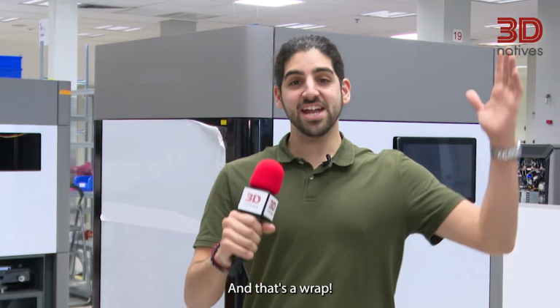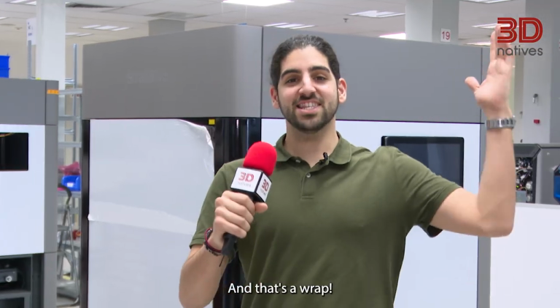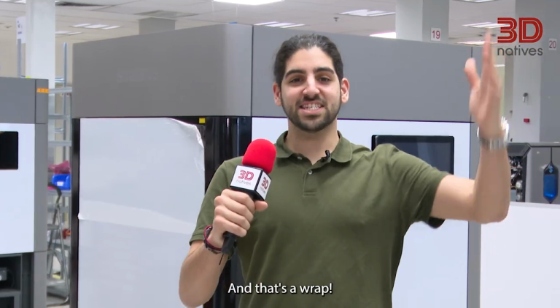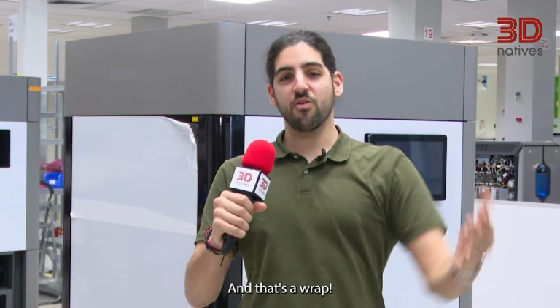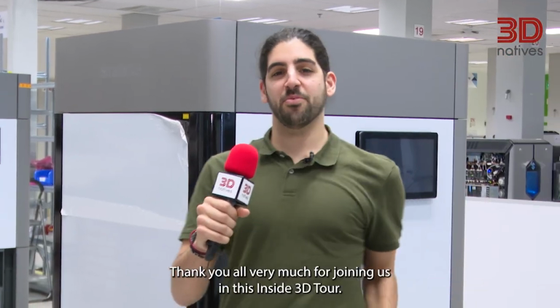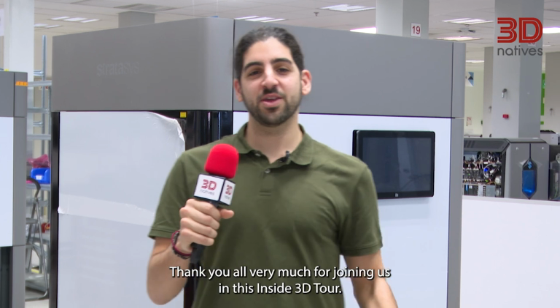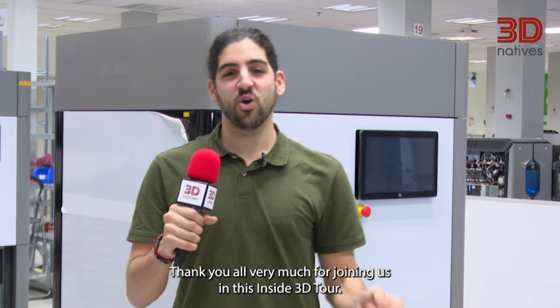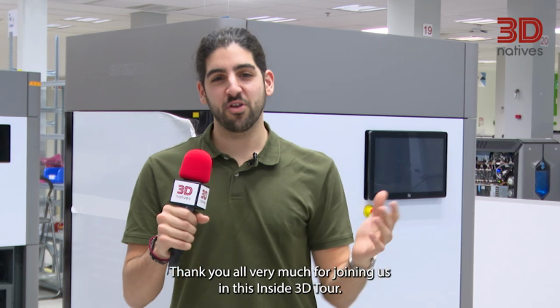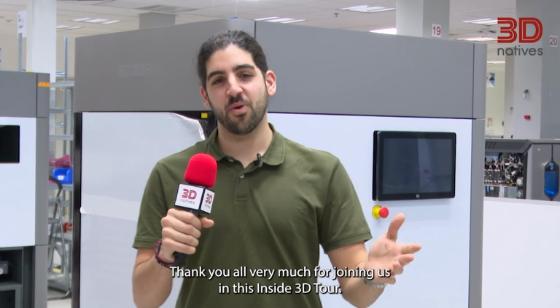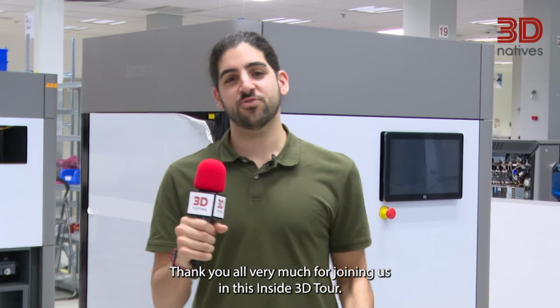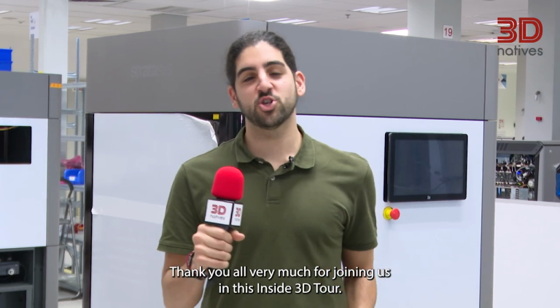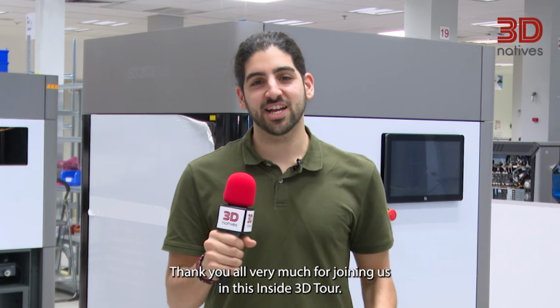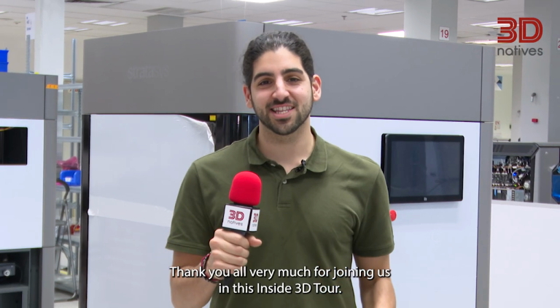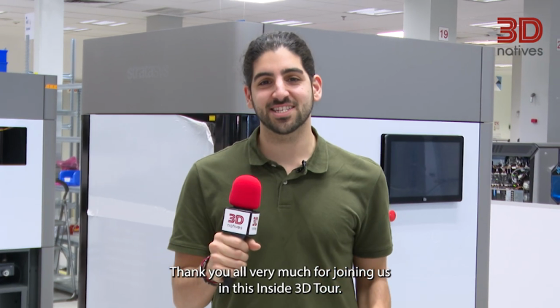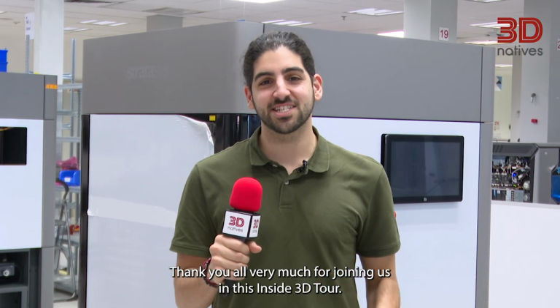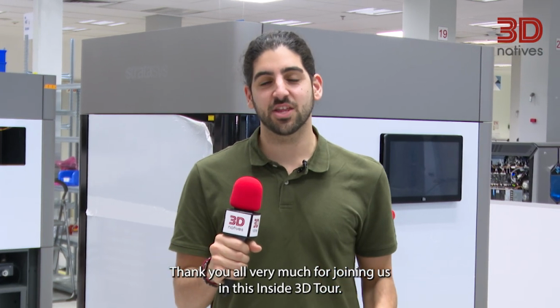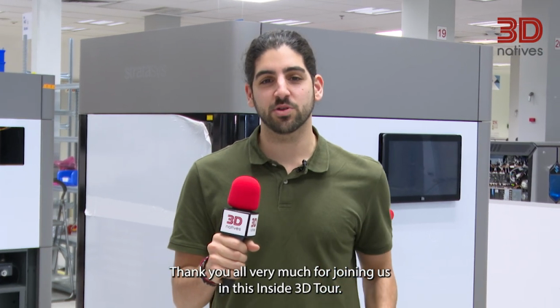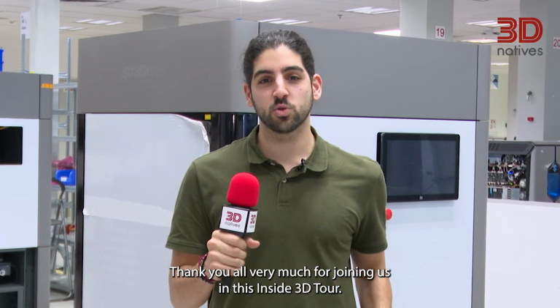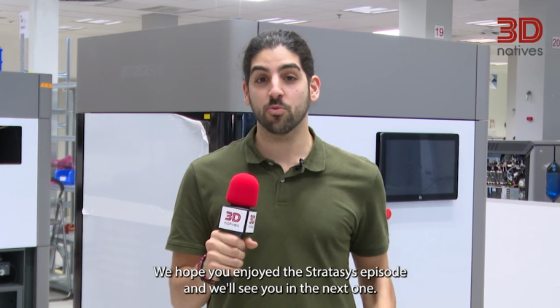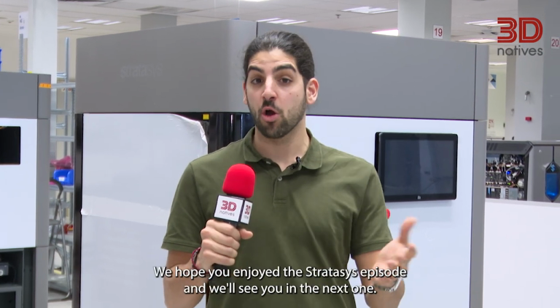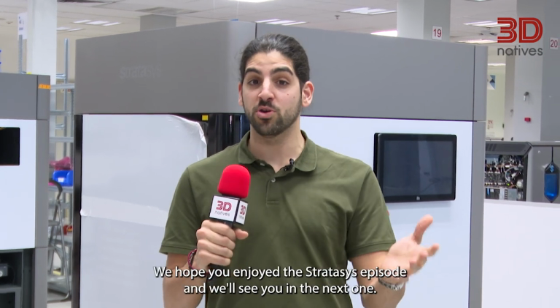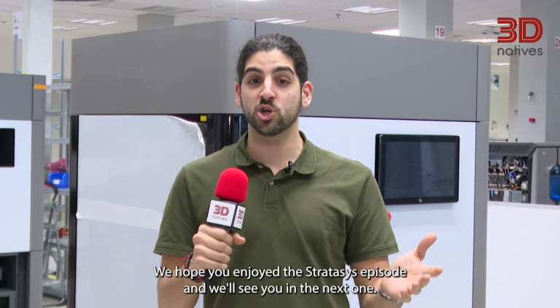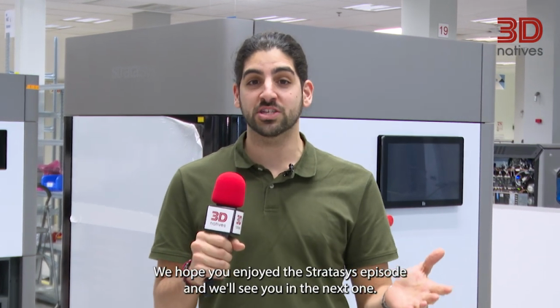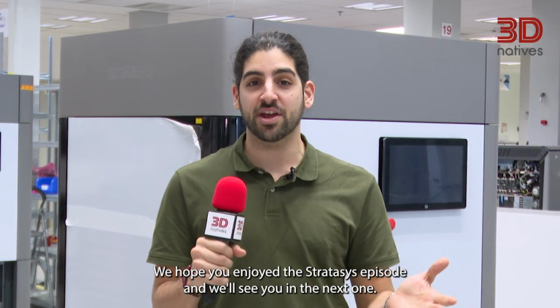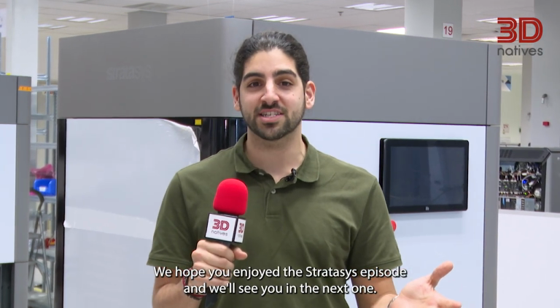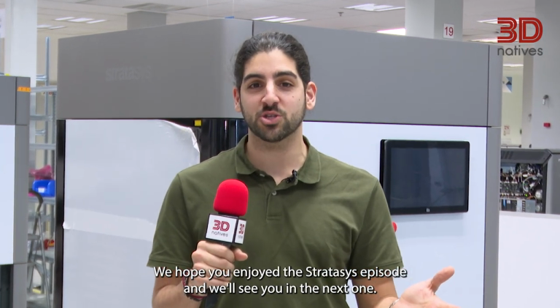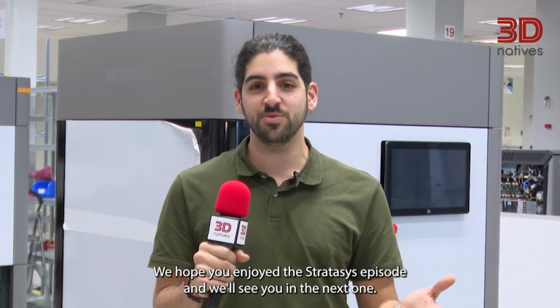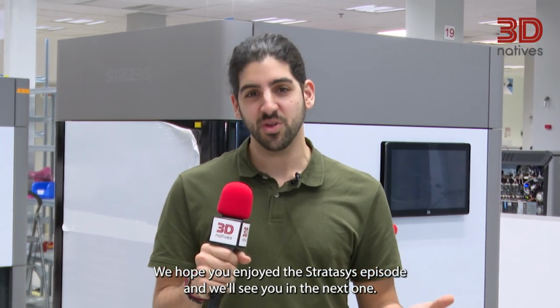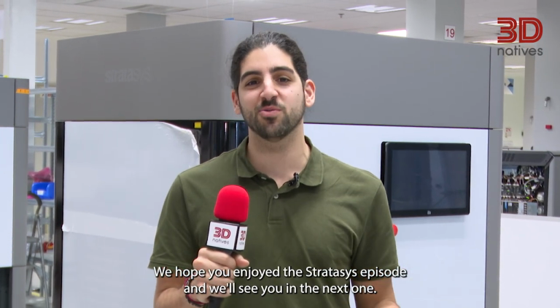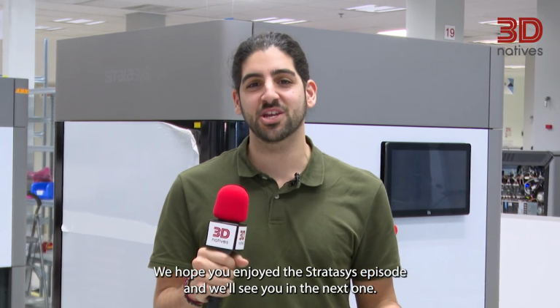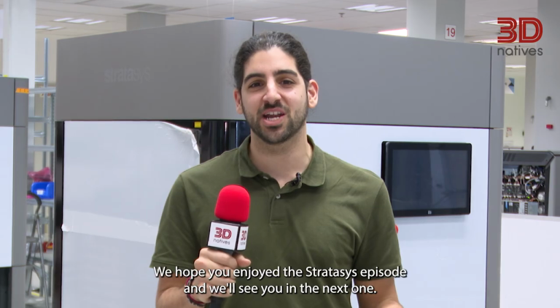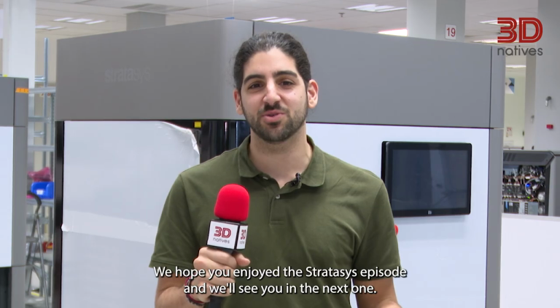And that's a wrap. Thank you all very much for joining us in this Inside 3D Tour. We hope you enjoyed the Stratasys episode and we'll see you in the next one.